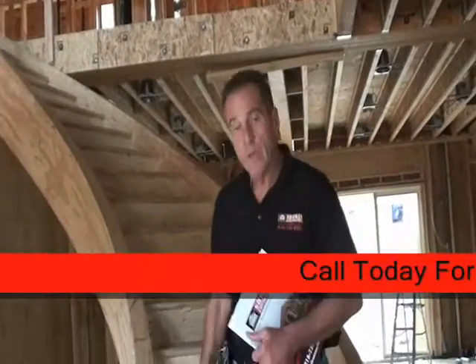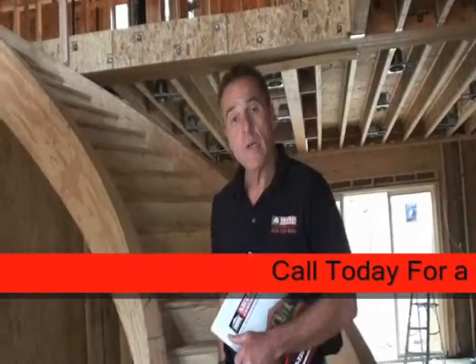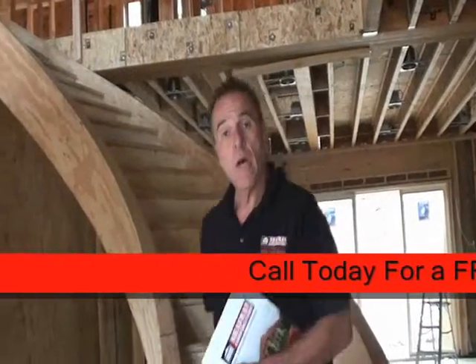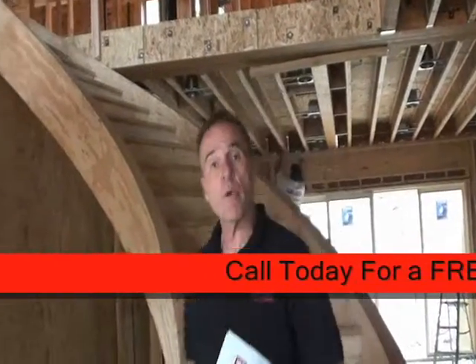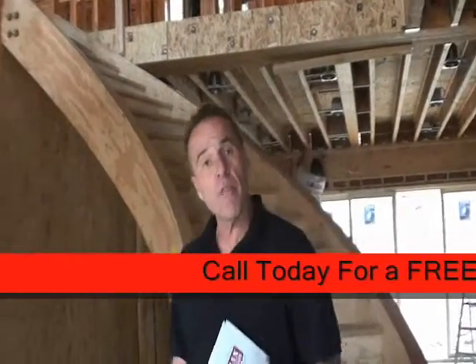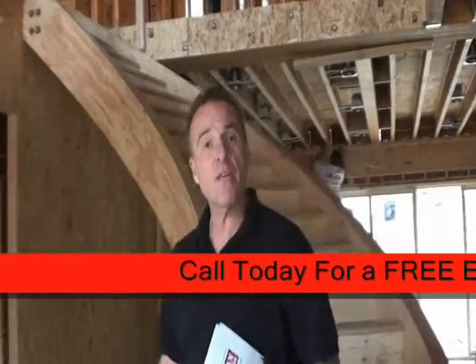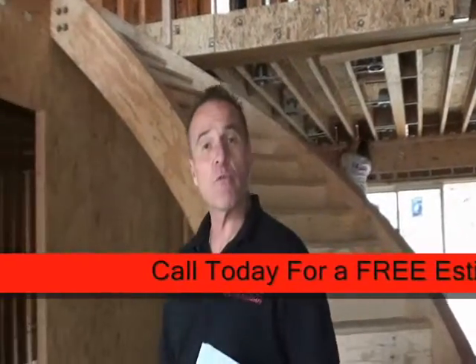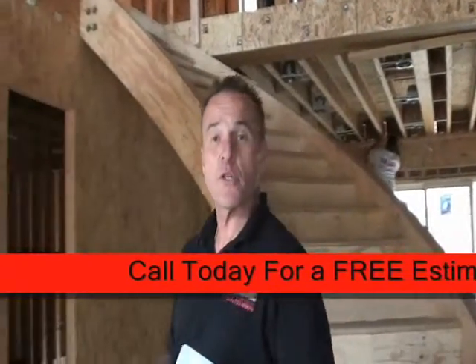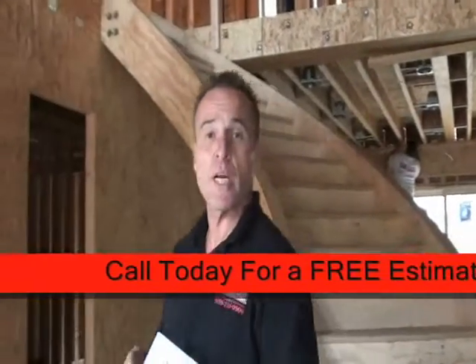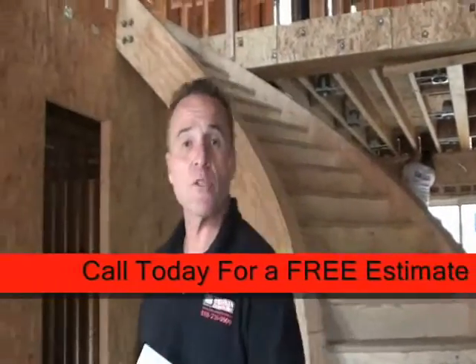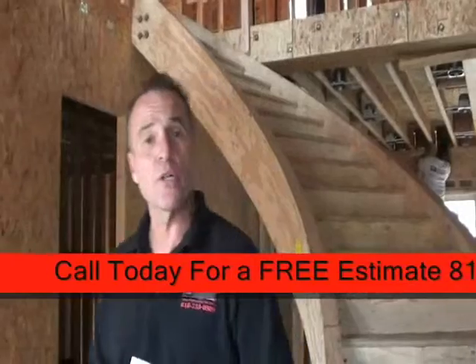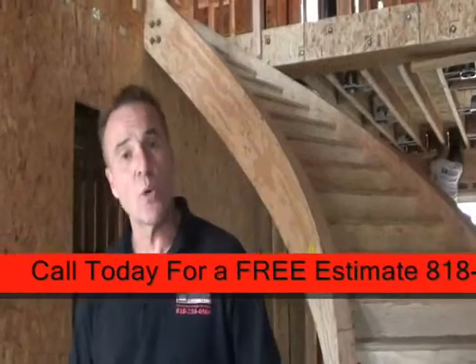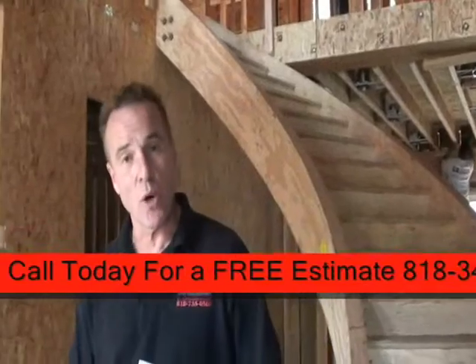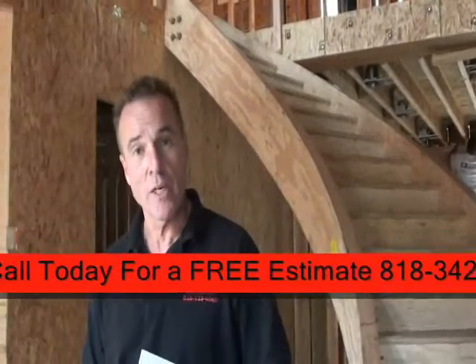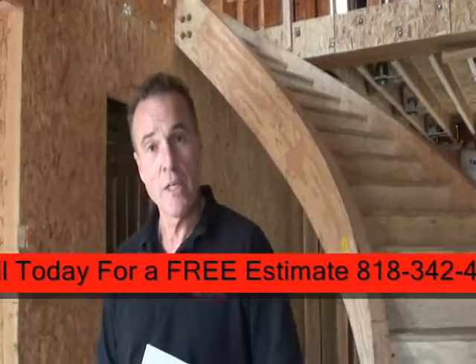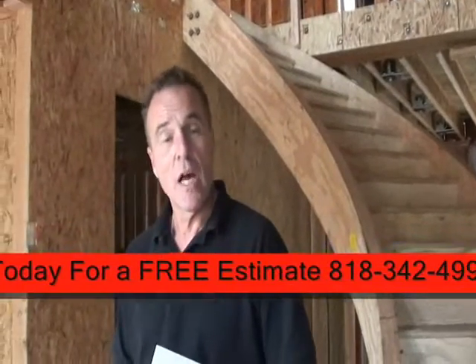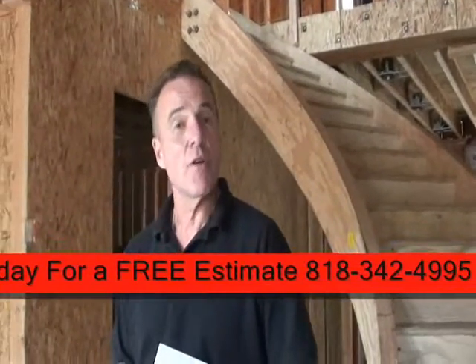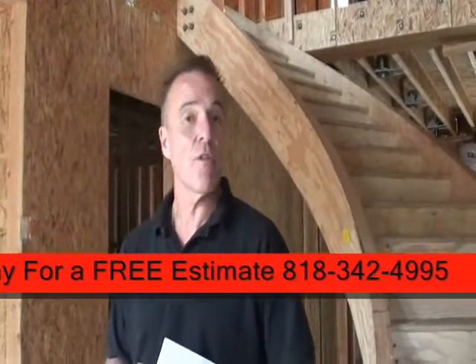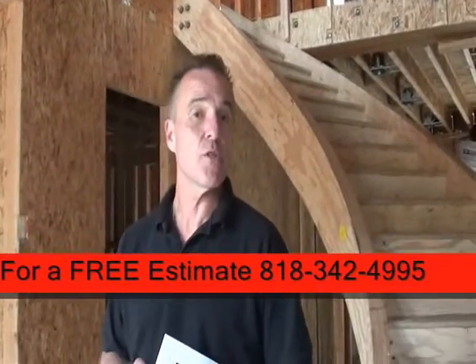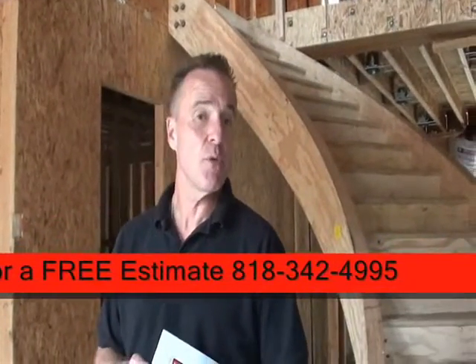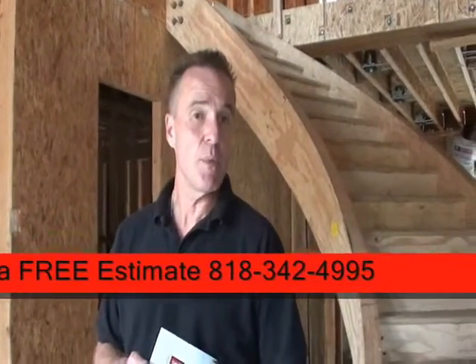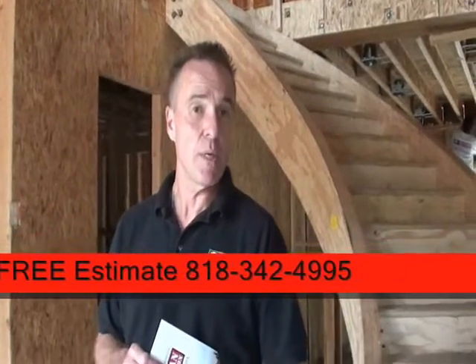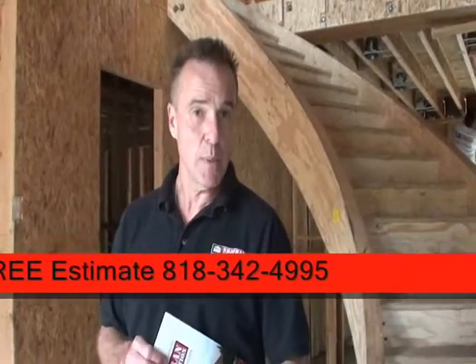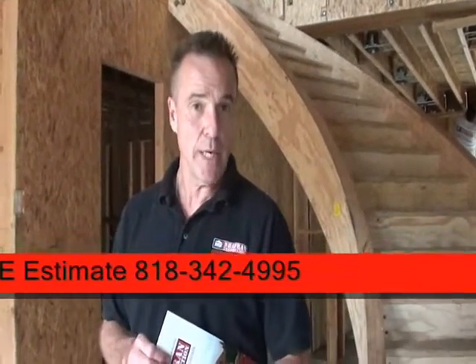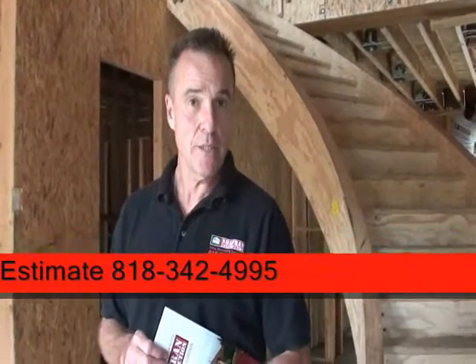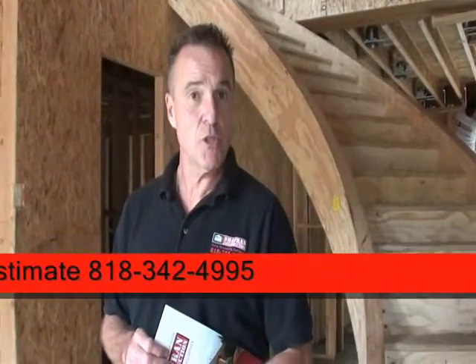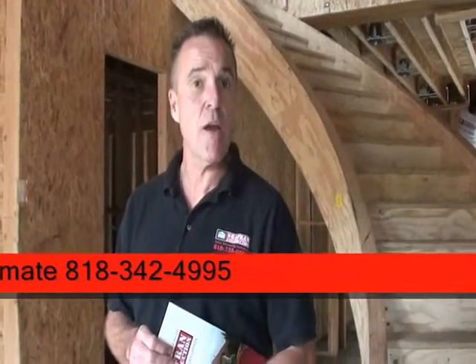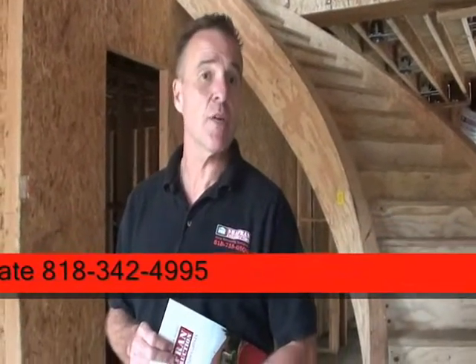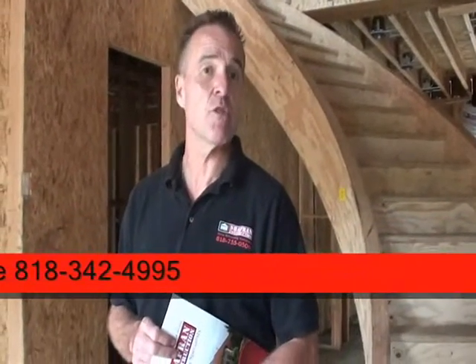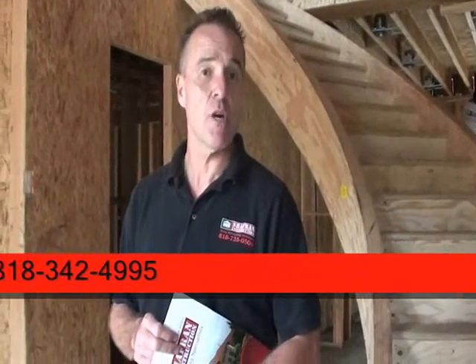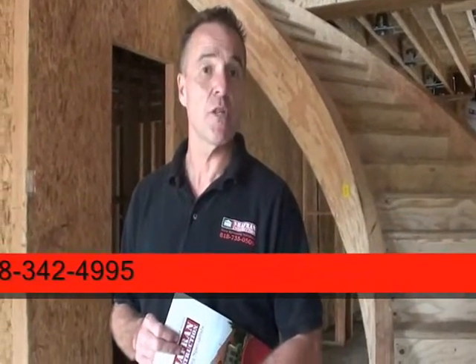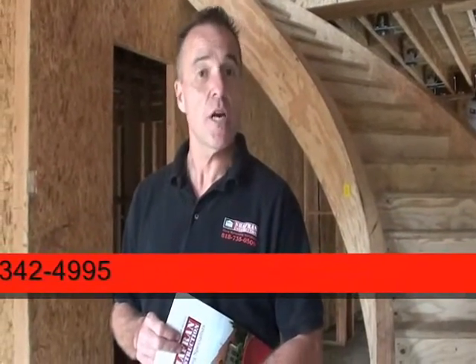I want to thank you for joining us on a tour of another soon-to-be-completed Schaffer Construction project.